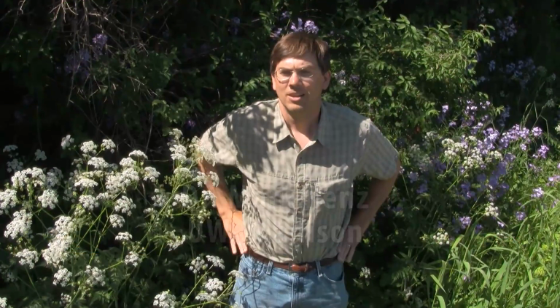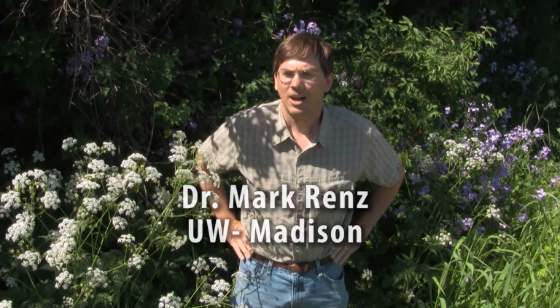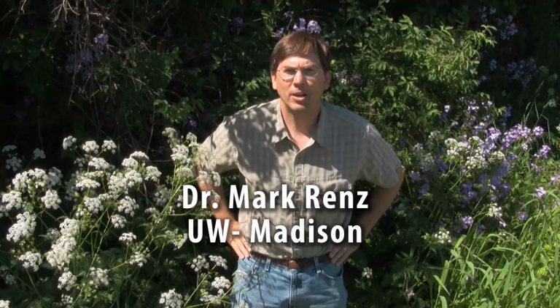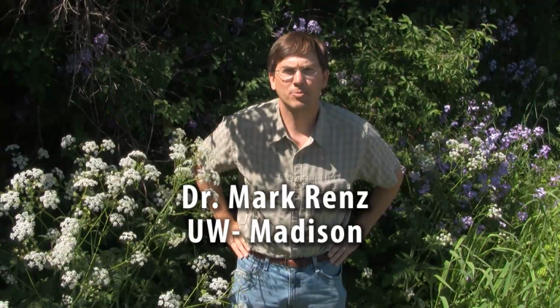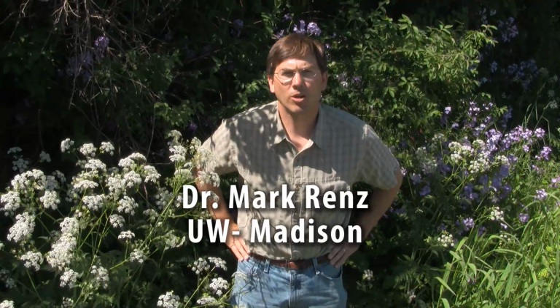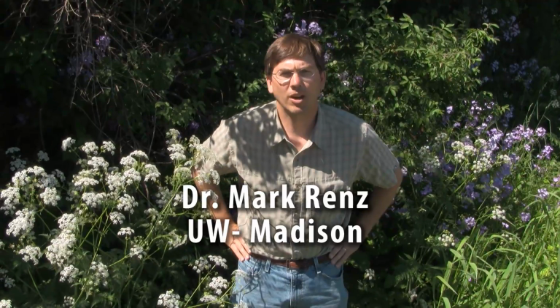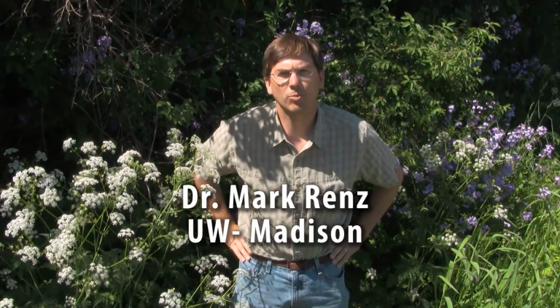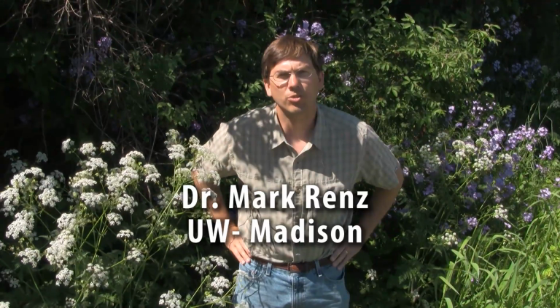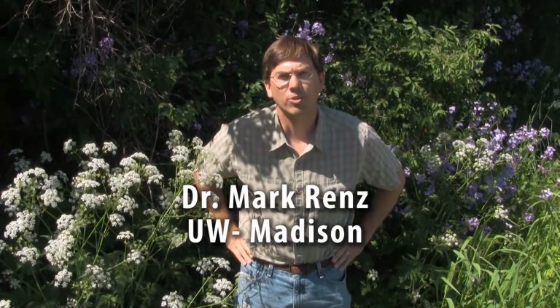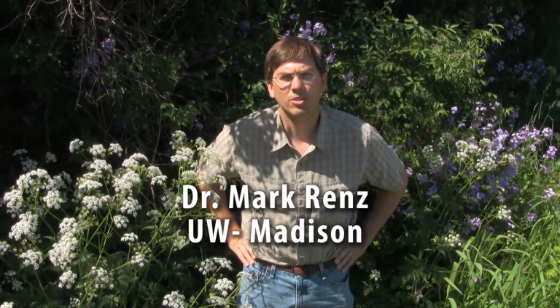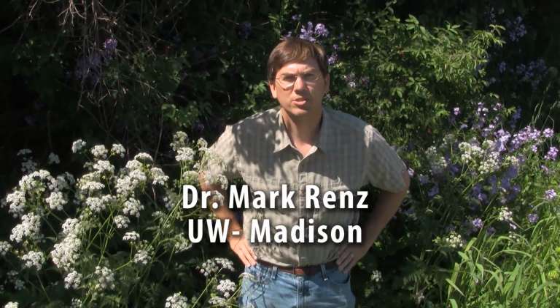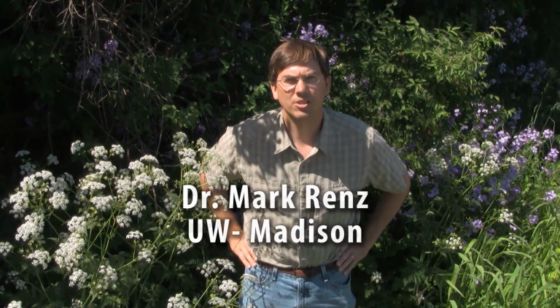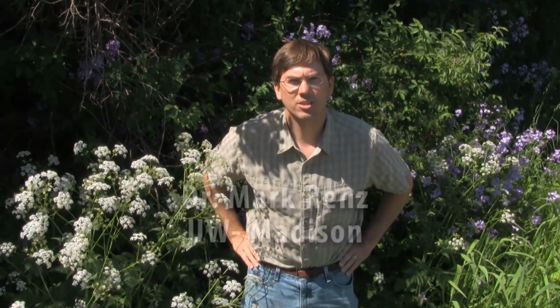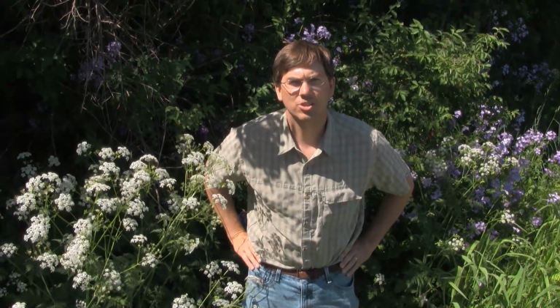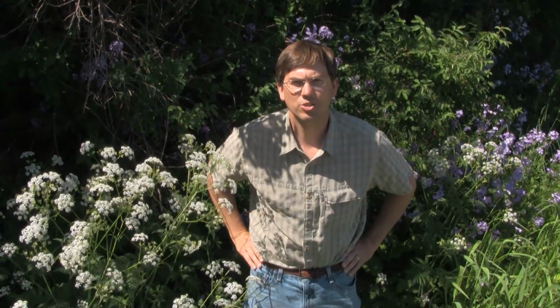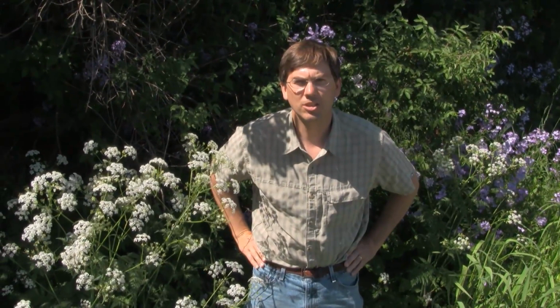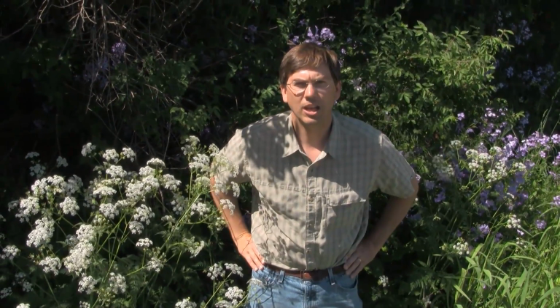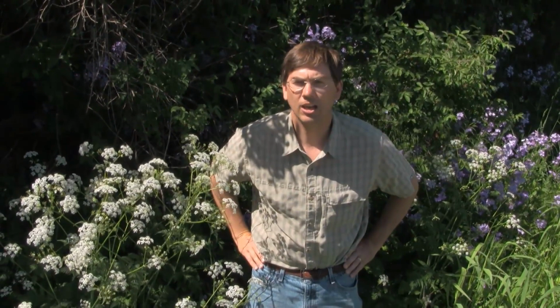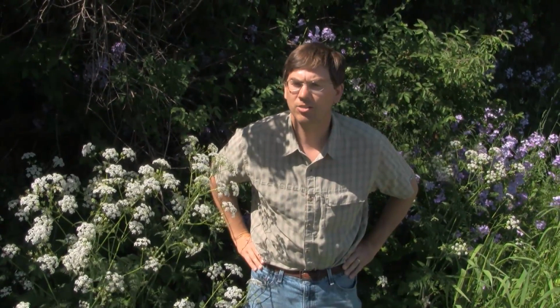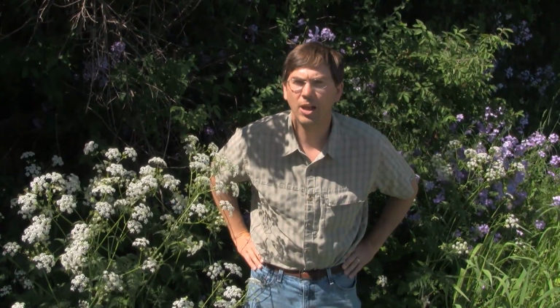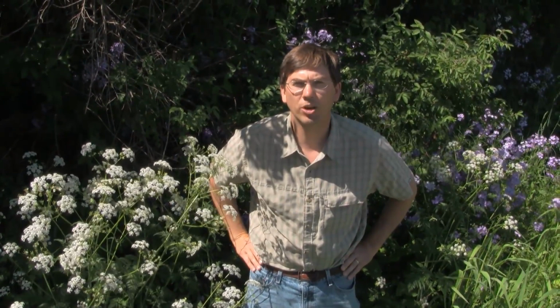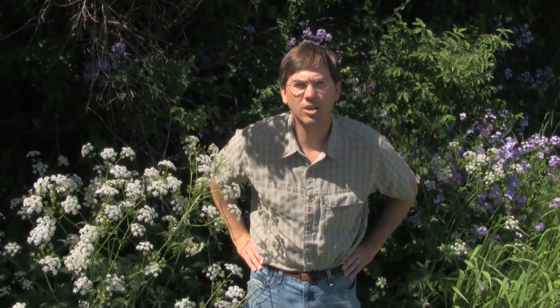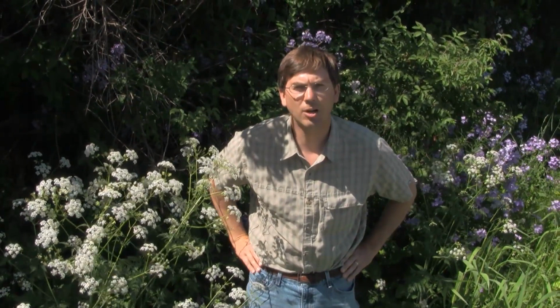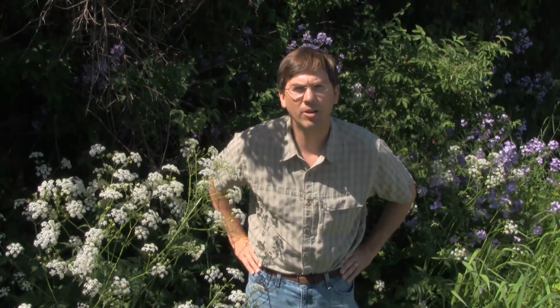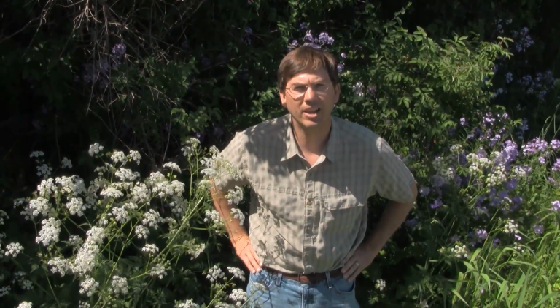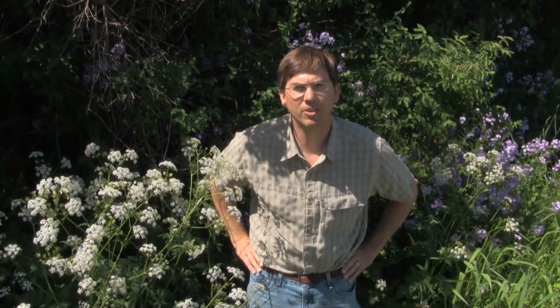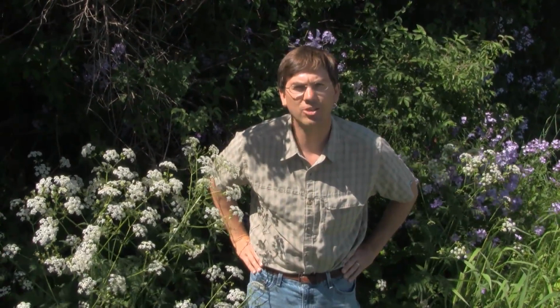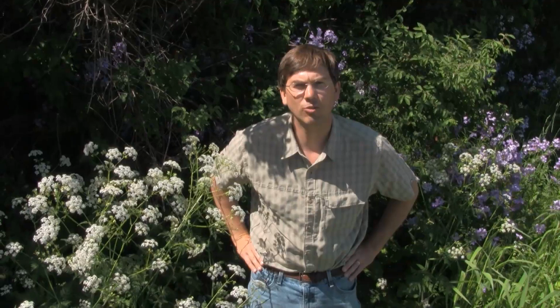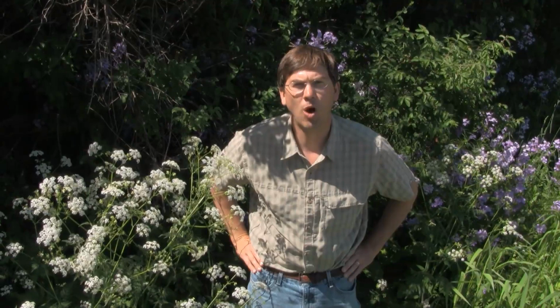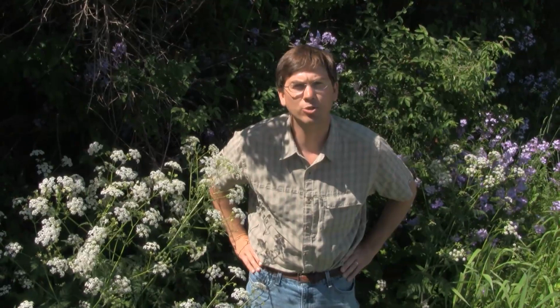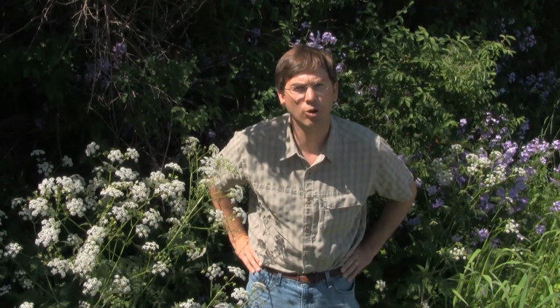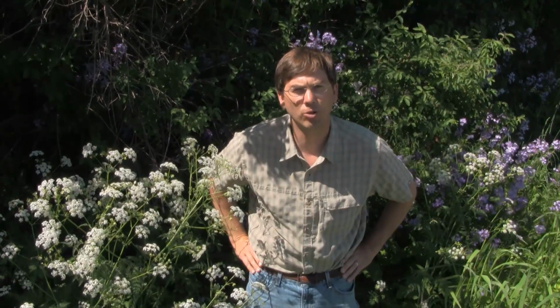Hi, my name is Mark Renz. I'm with the University of Wisconsin Extension and today we're going to talk about identification of wild chervil.